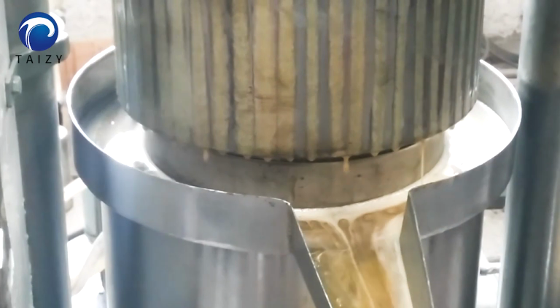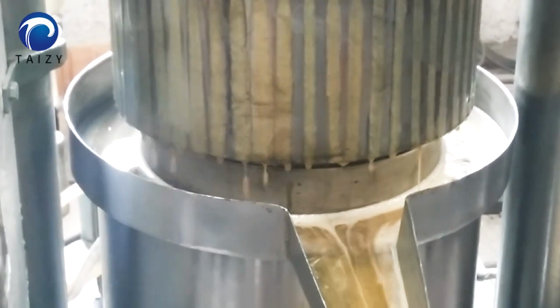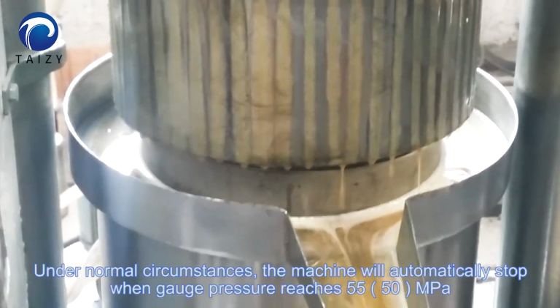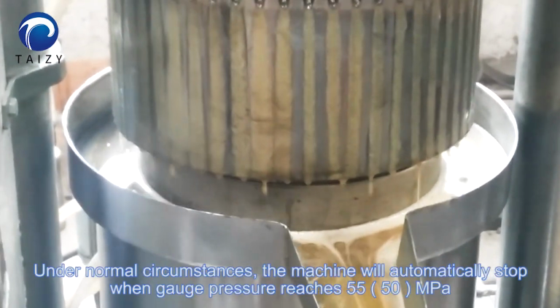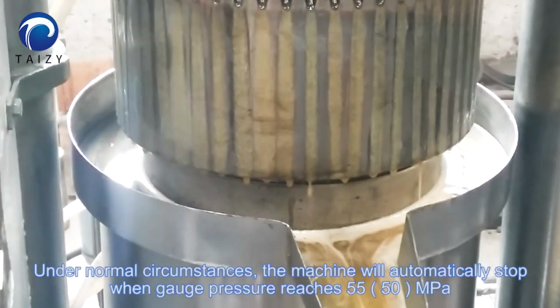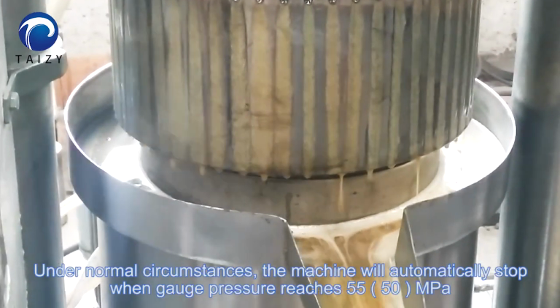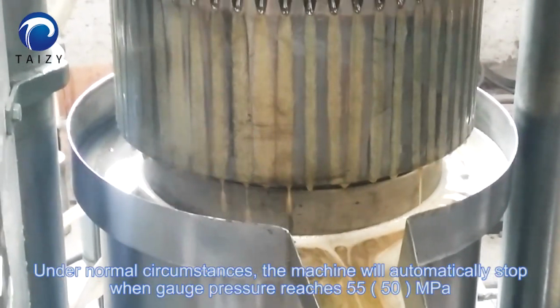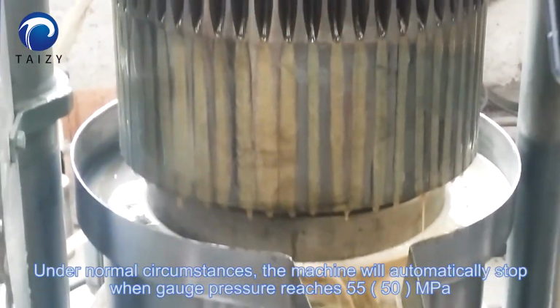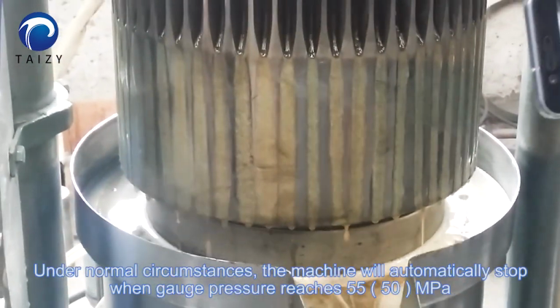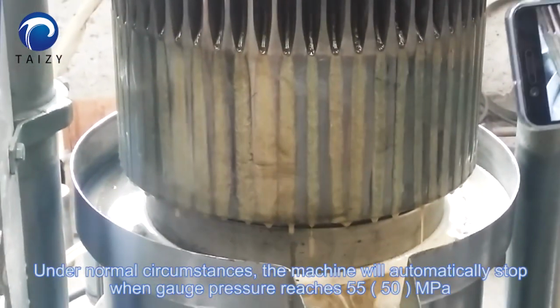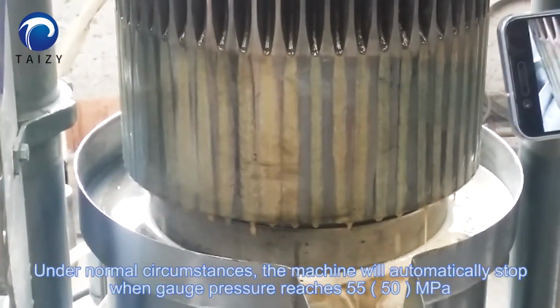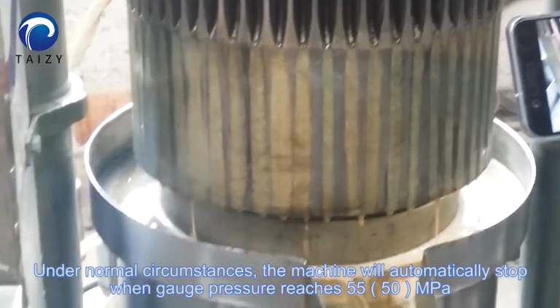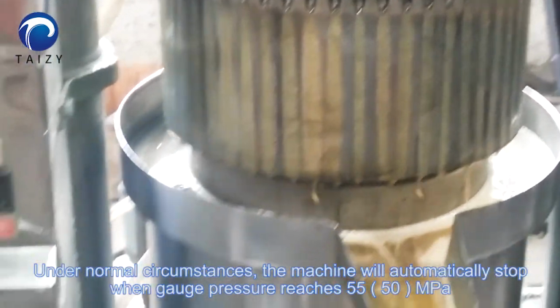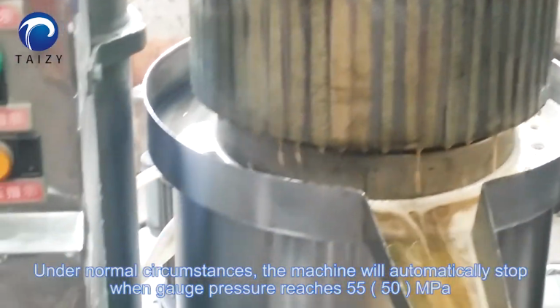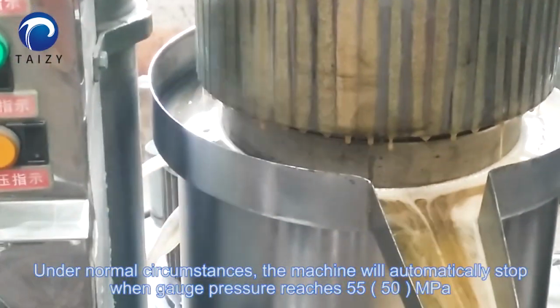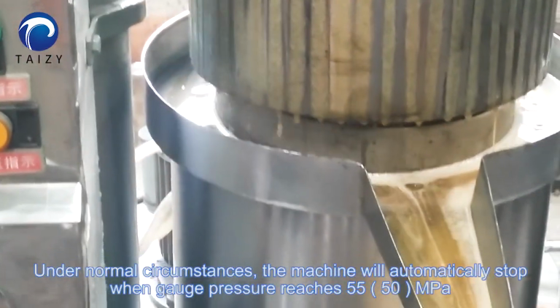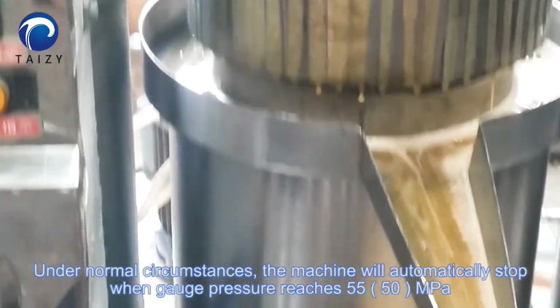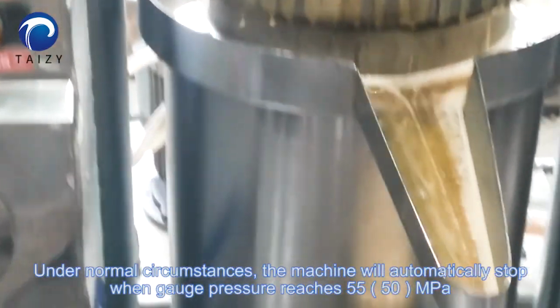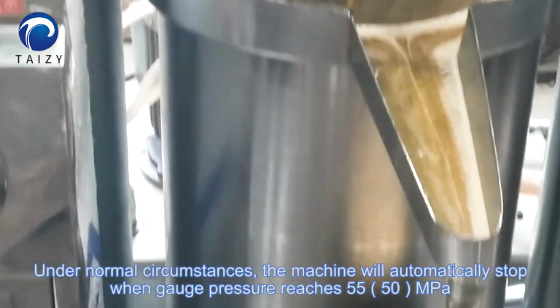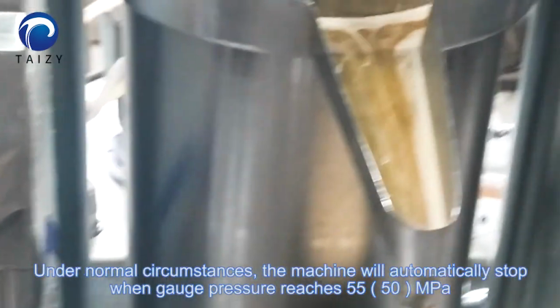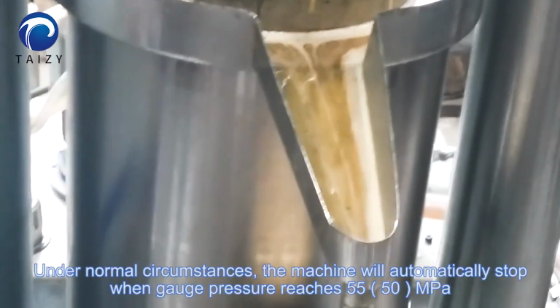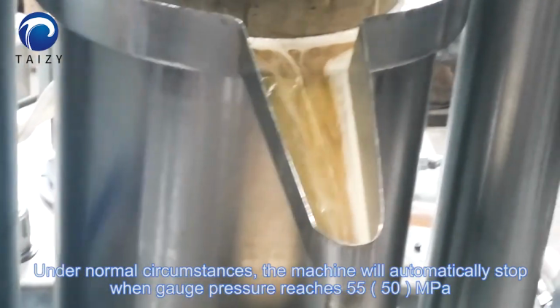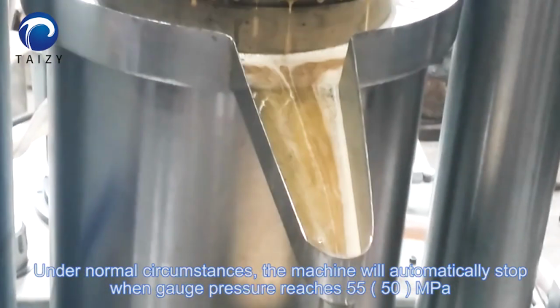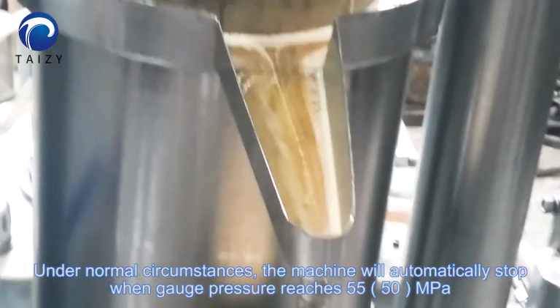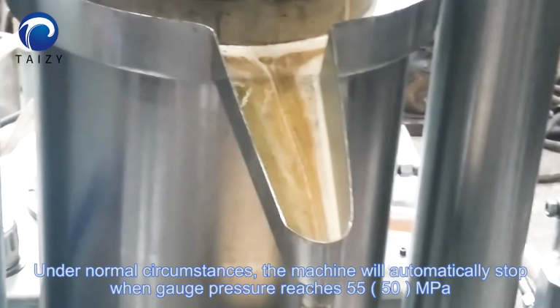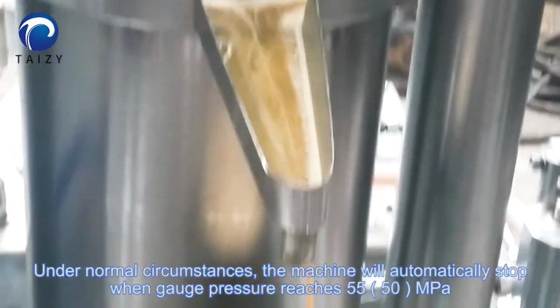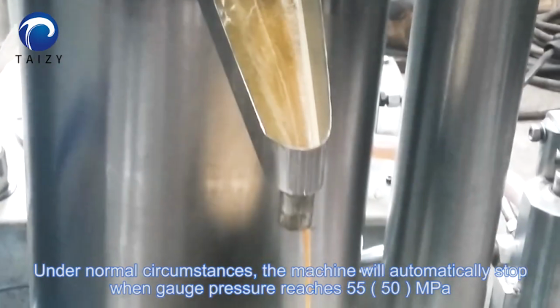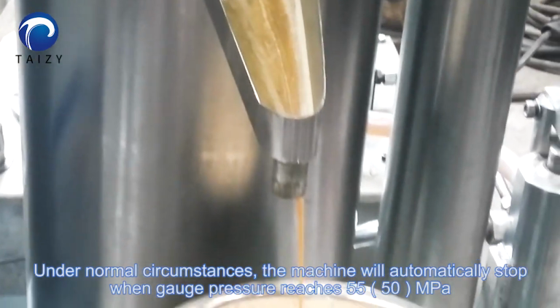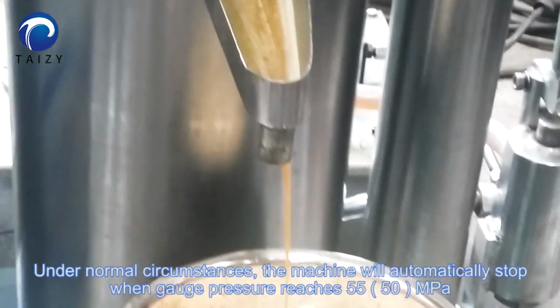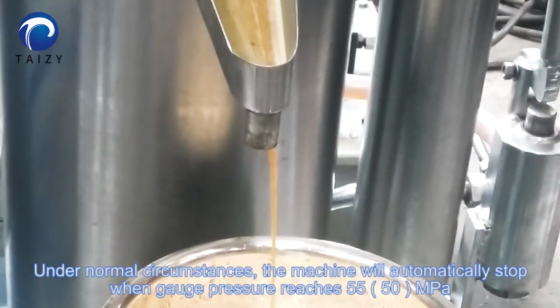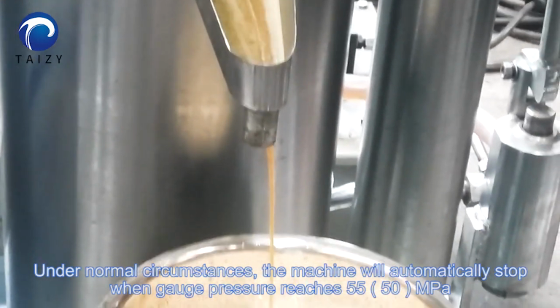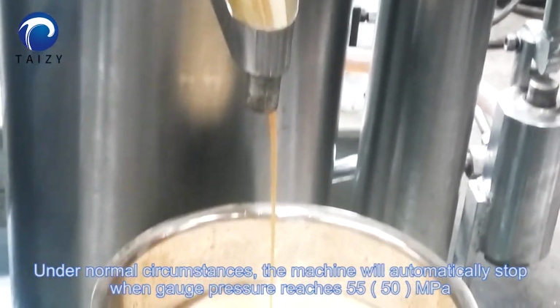Under normal circumstances, the machine will automatically stop when the gauge pressure reaches 55 MPa.